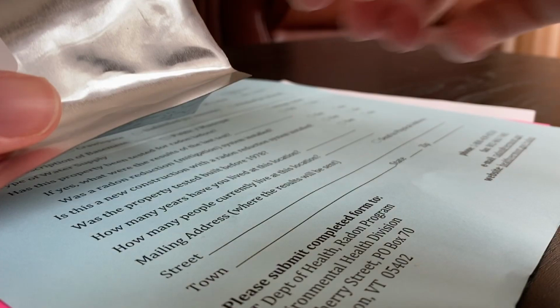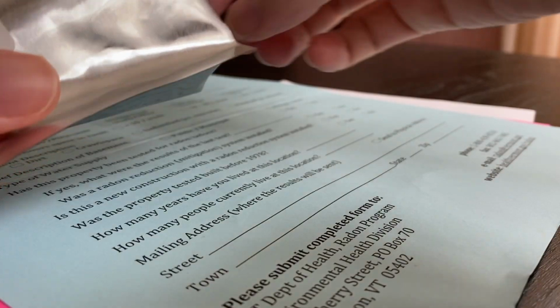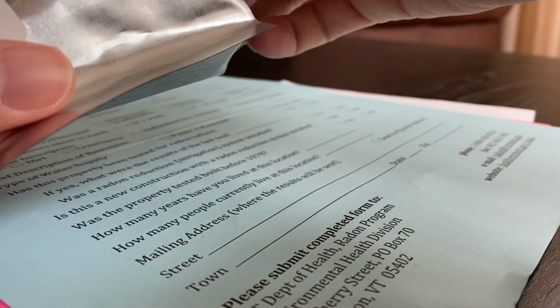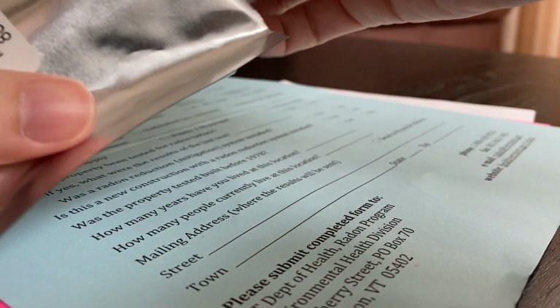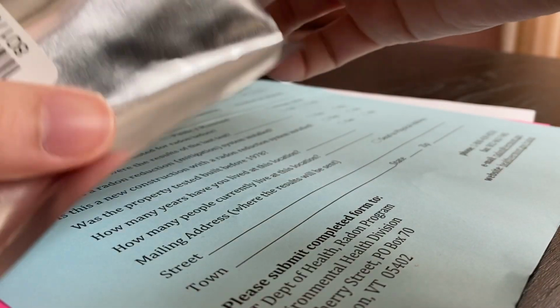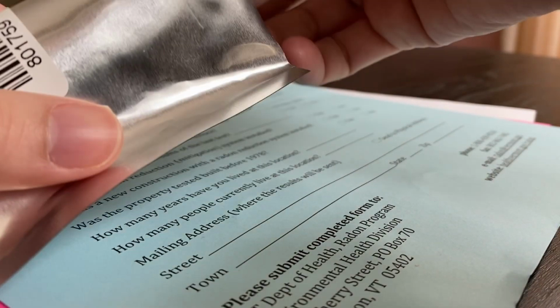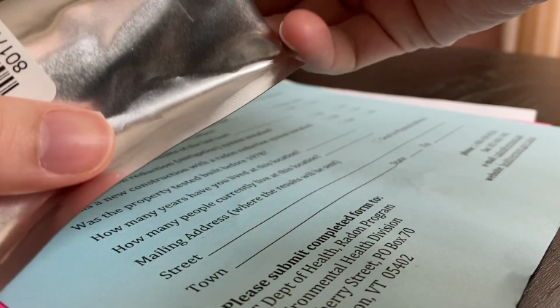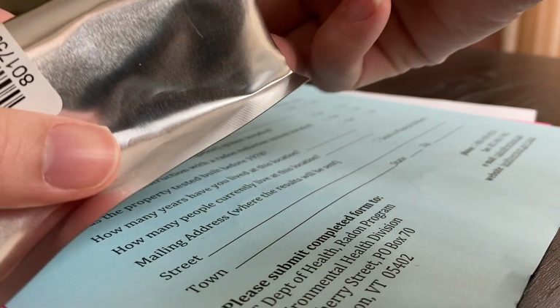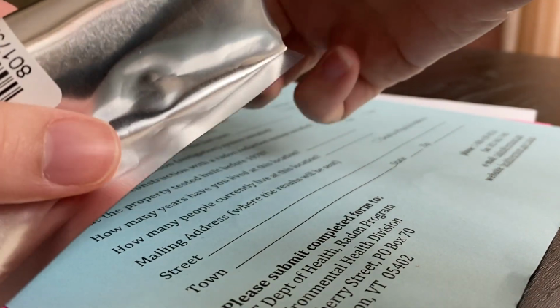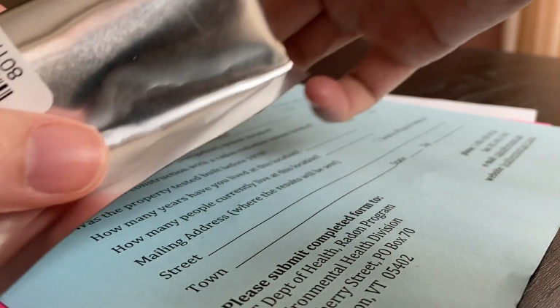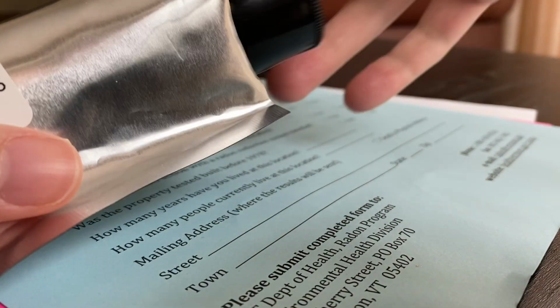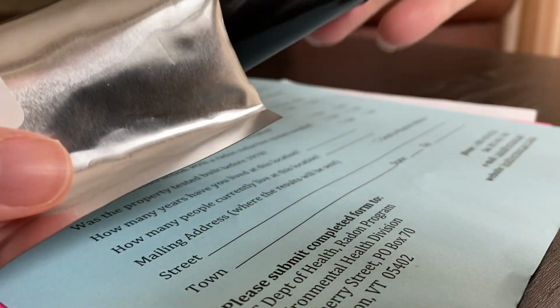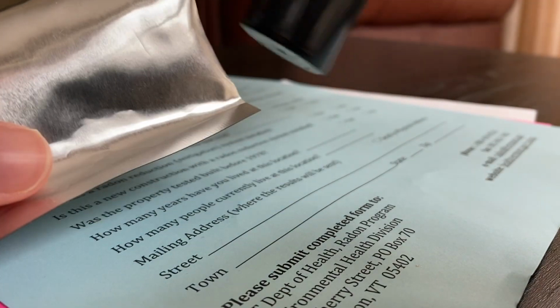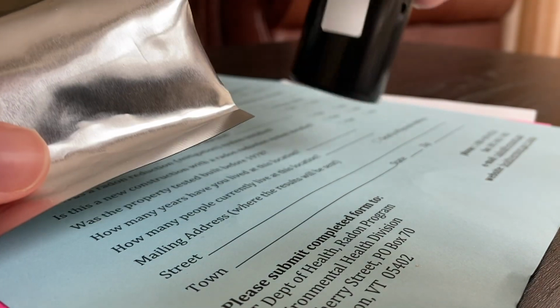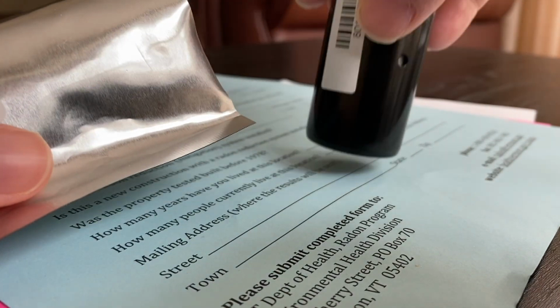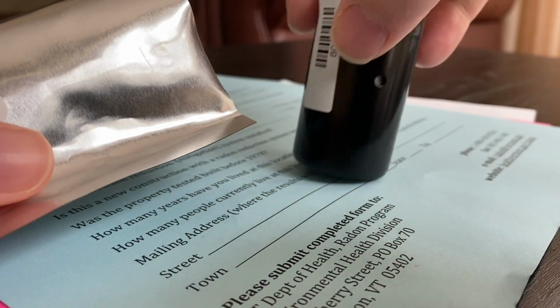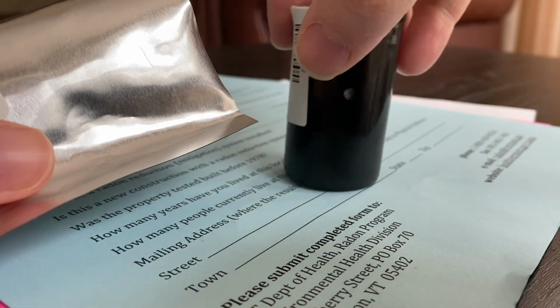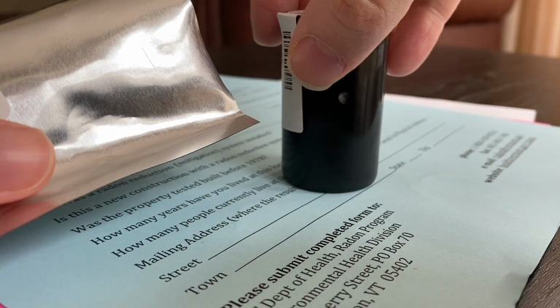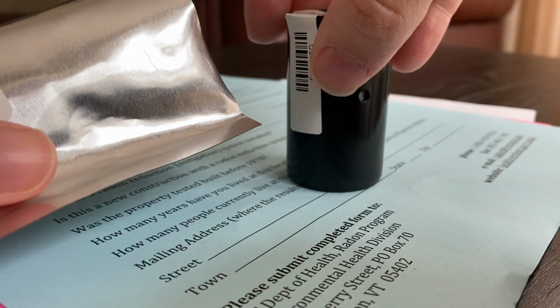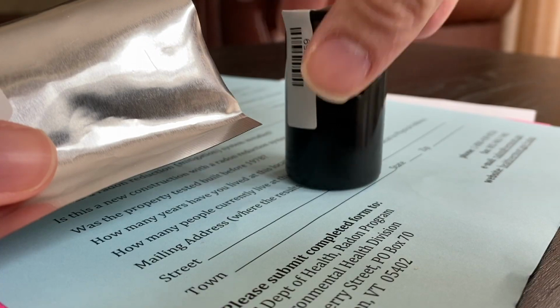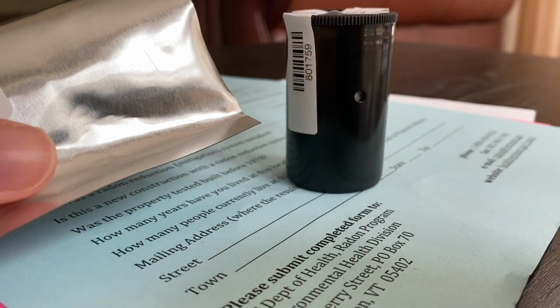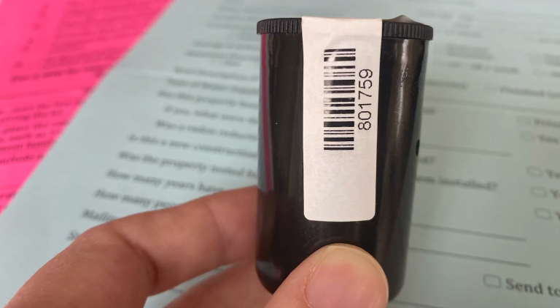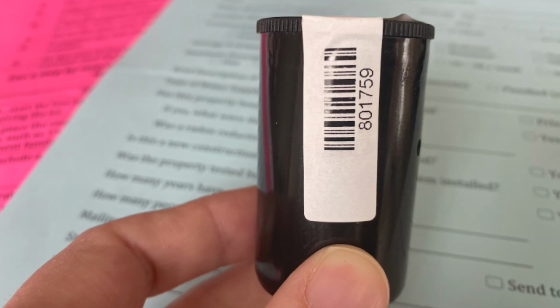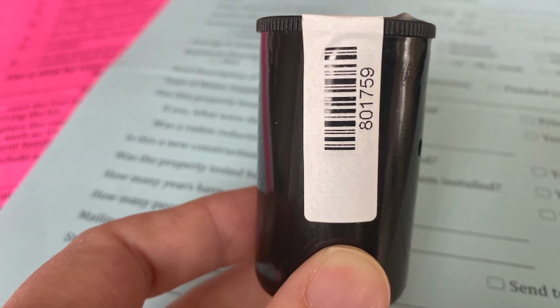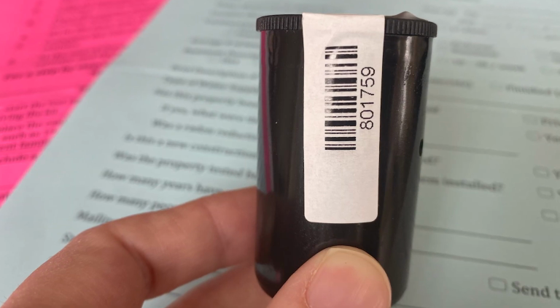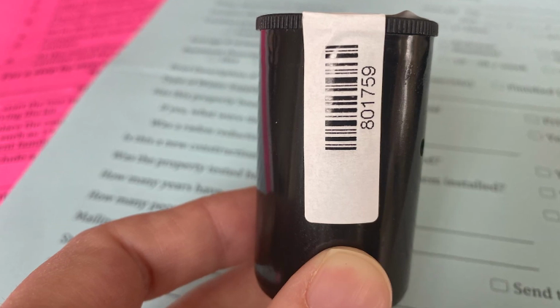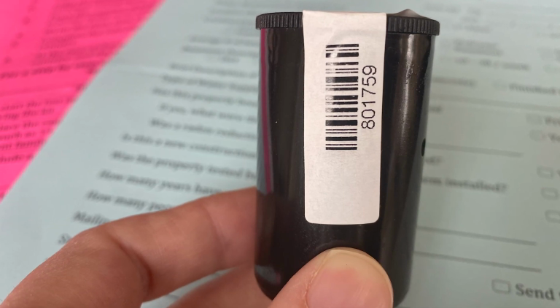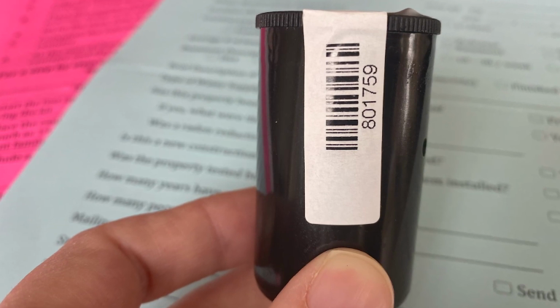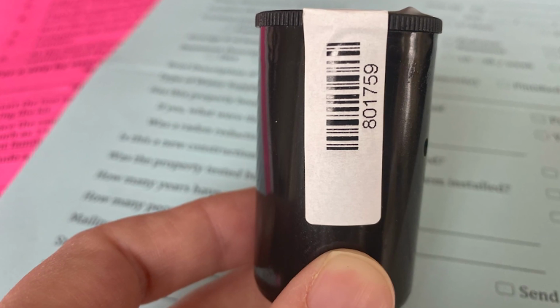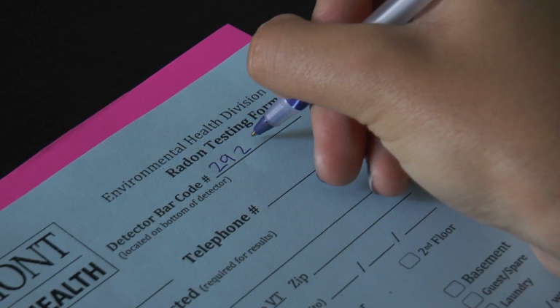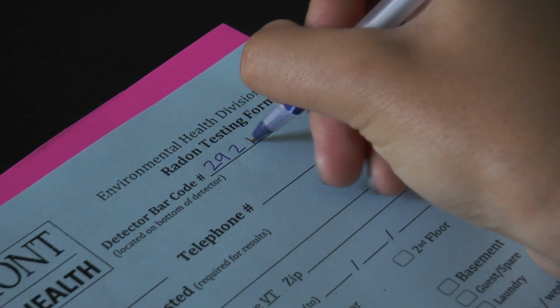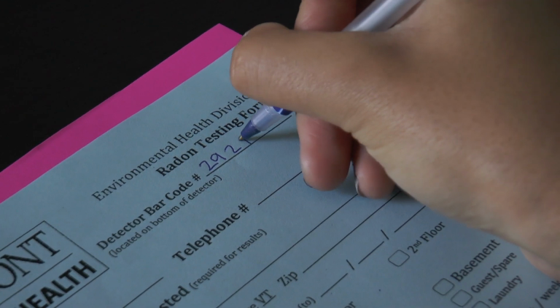Open the foil packet and remove the black canister. Copy the barcode number onto the form.